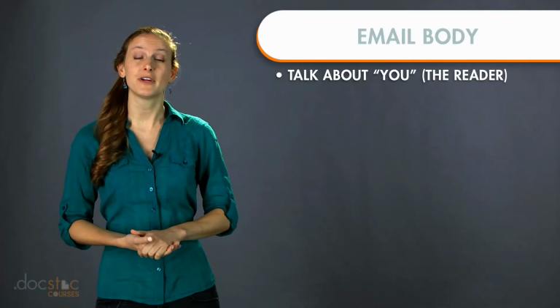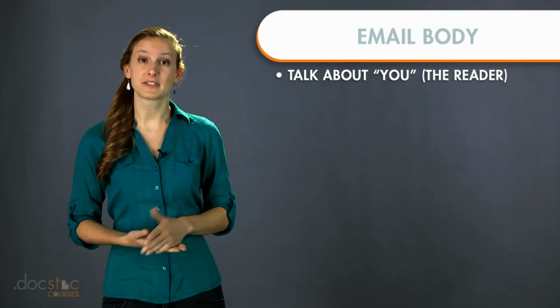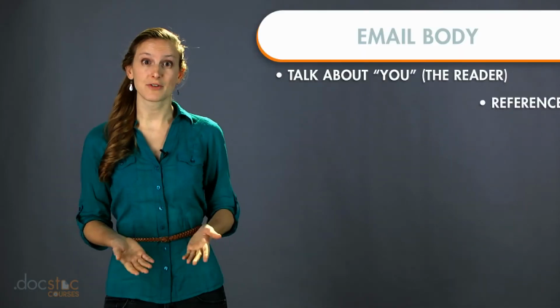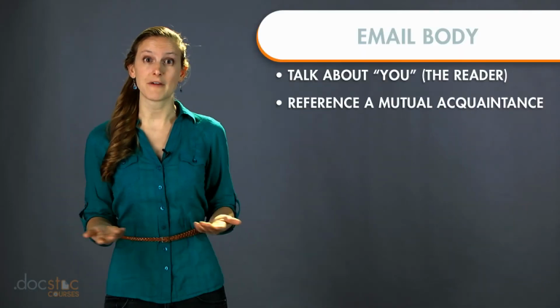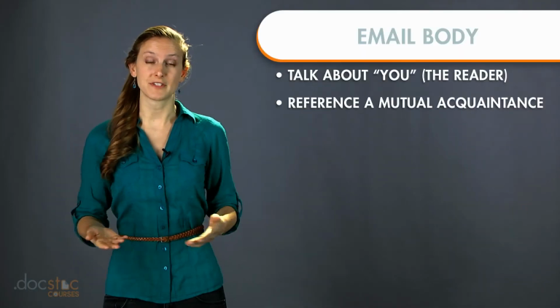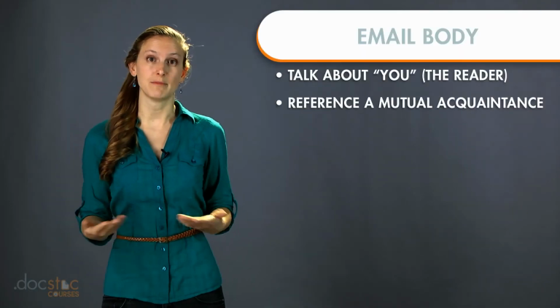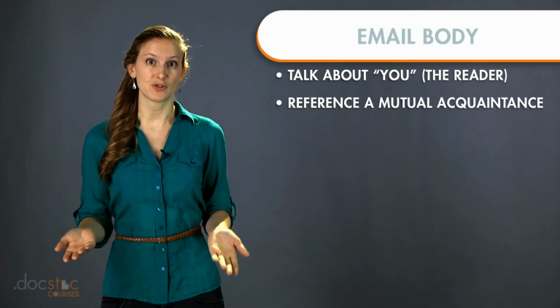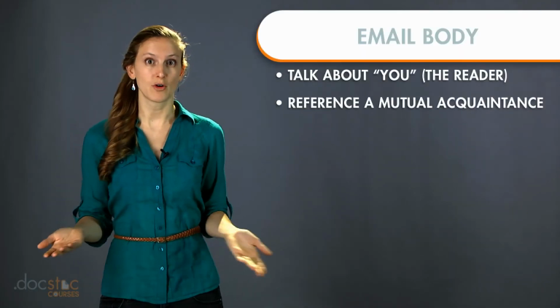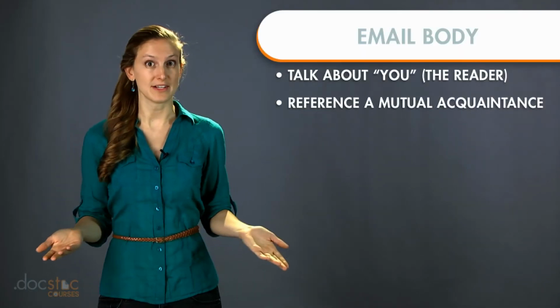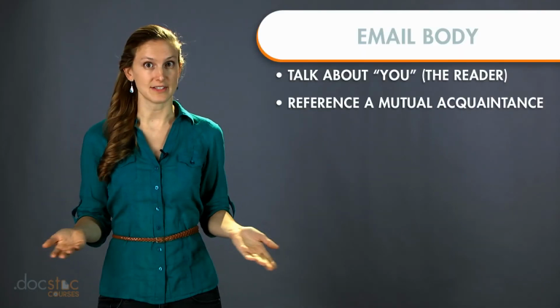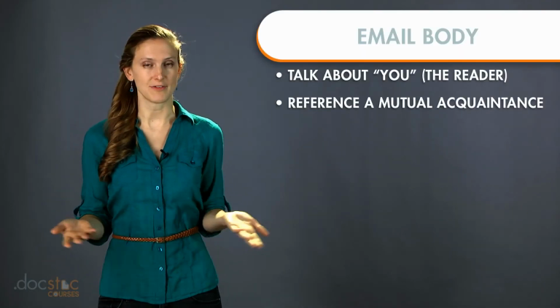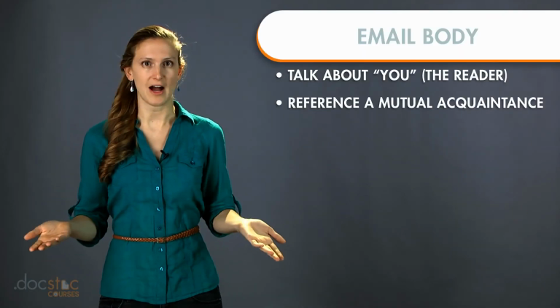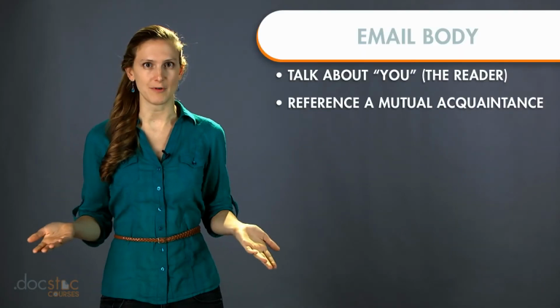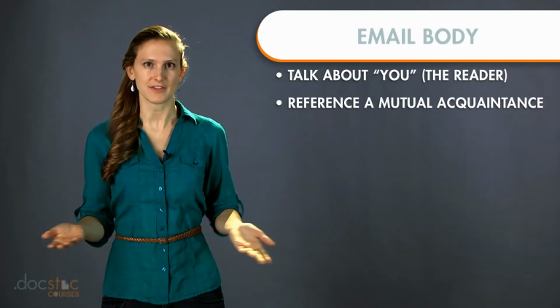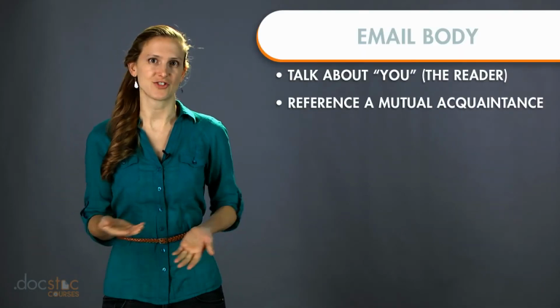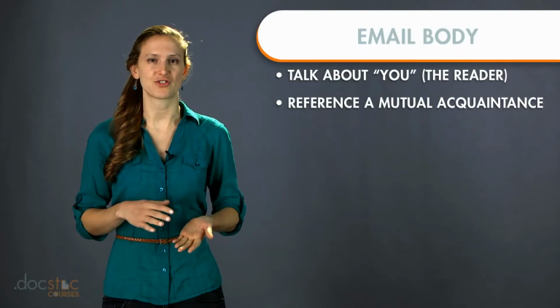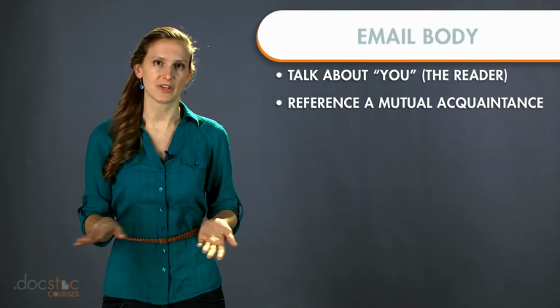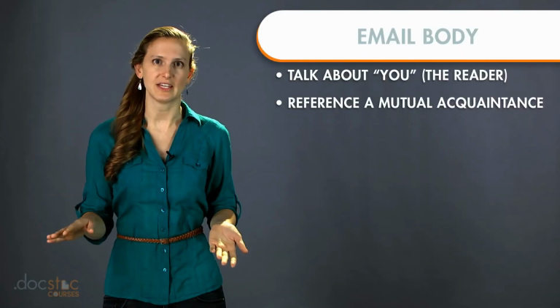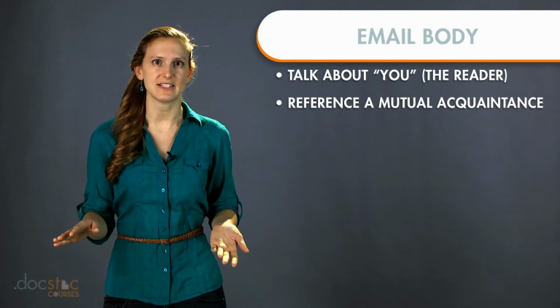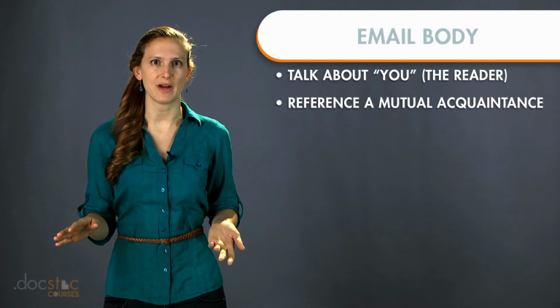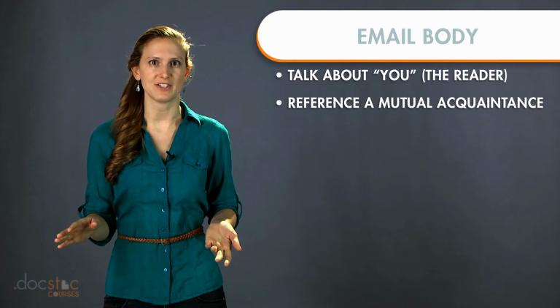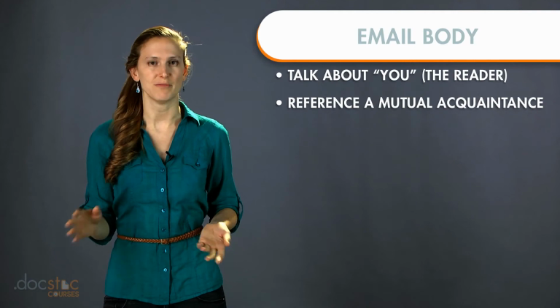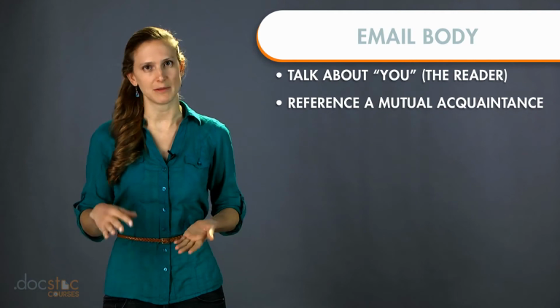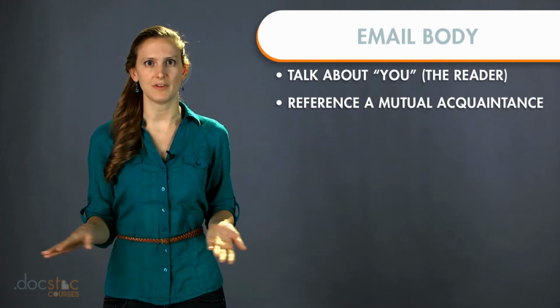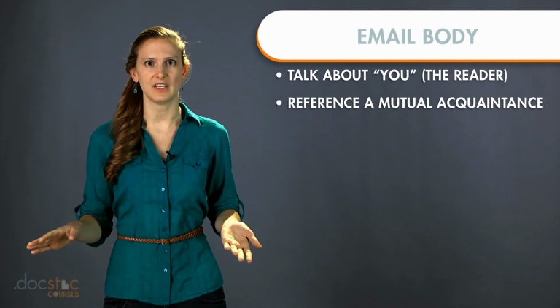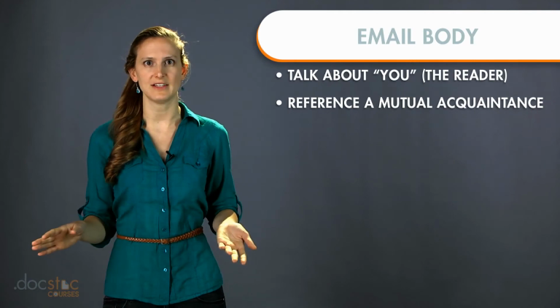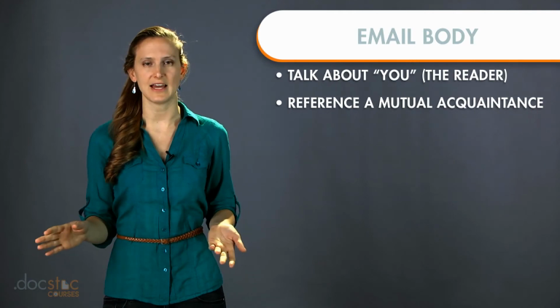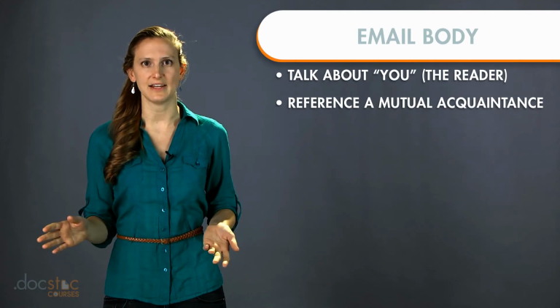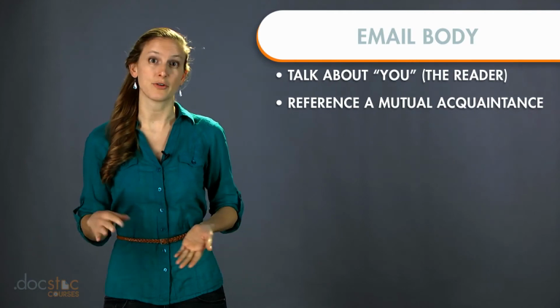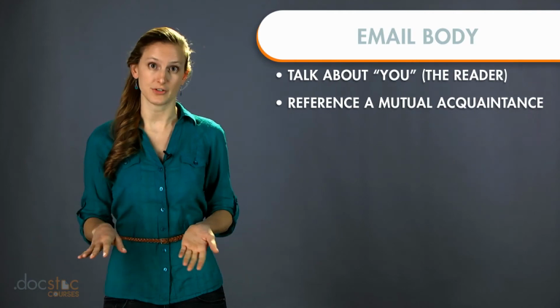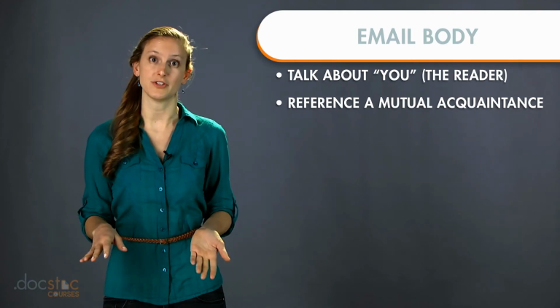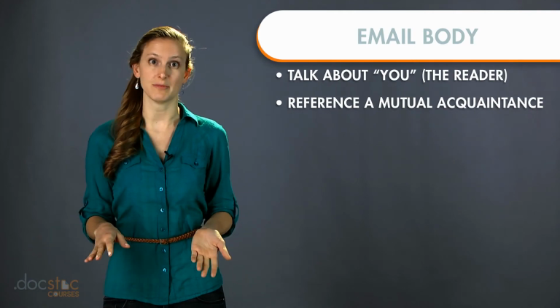Next, you can consider referencing a mutual acquaintance if you have one. This is just a really easy way to make them feel at ease and increase your legitimacy.